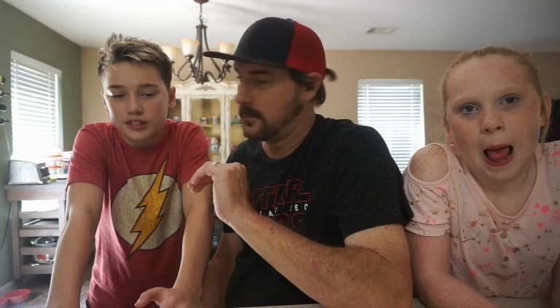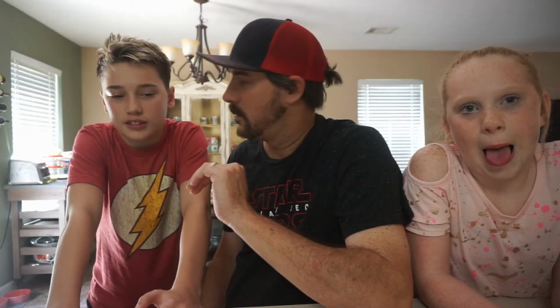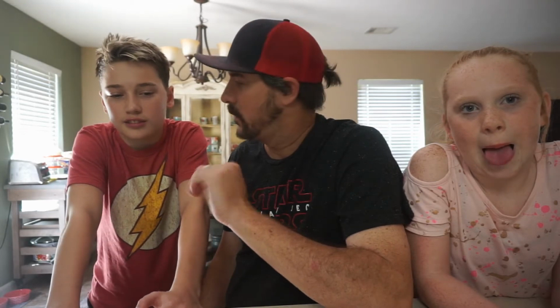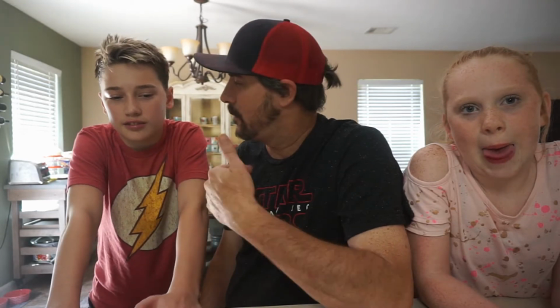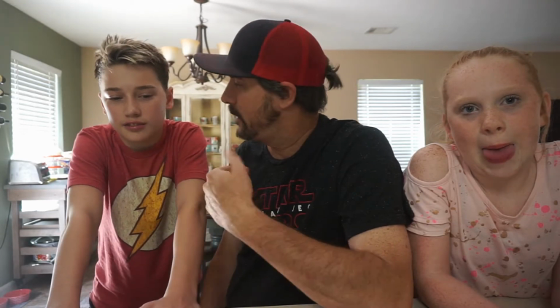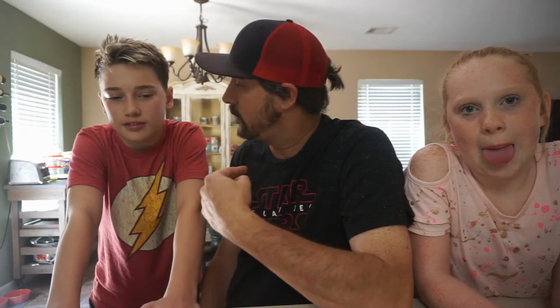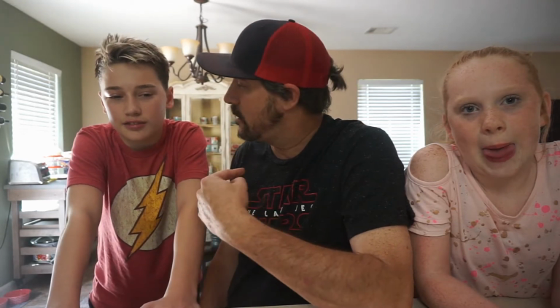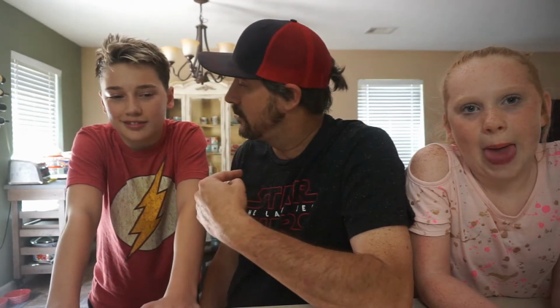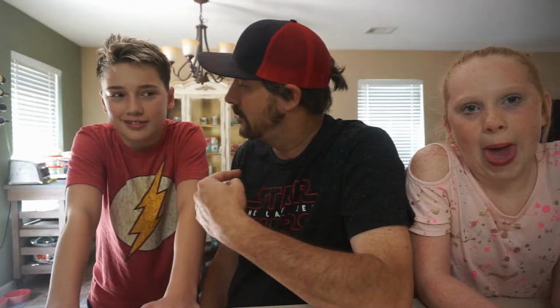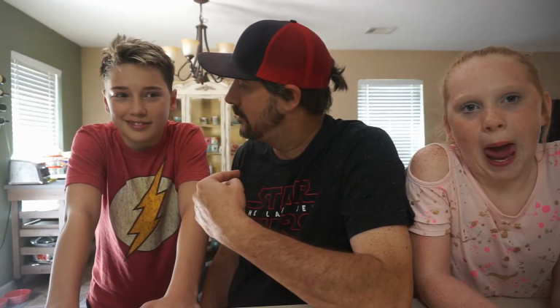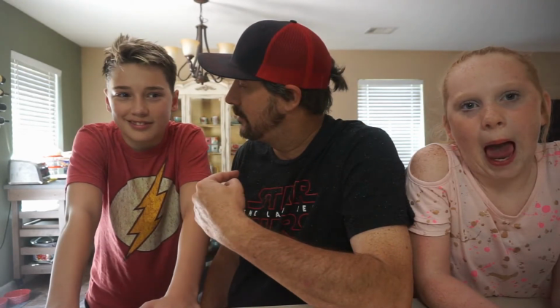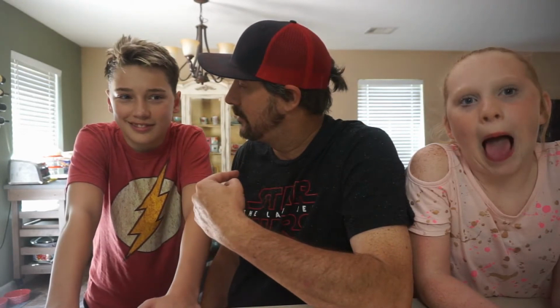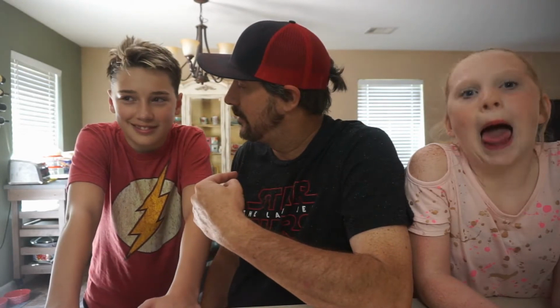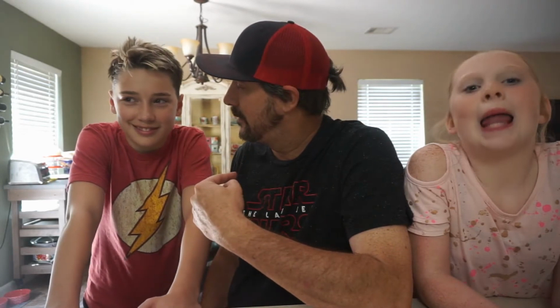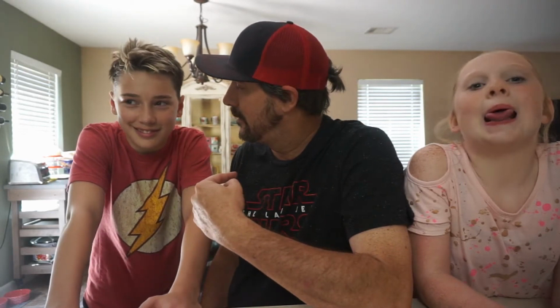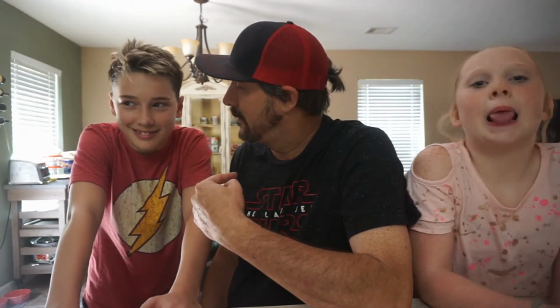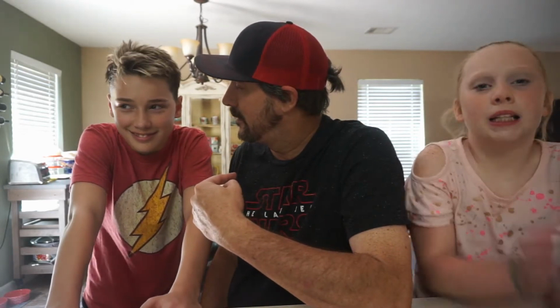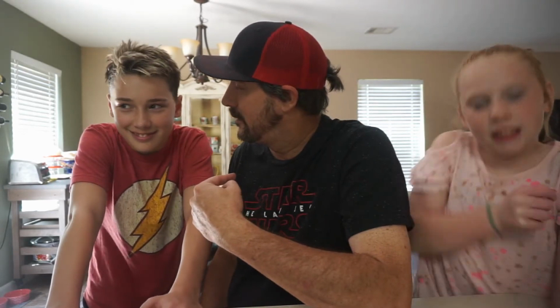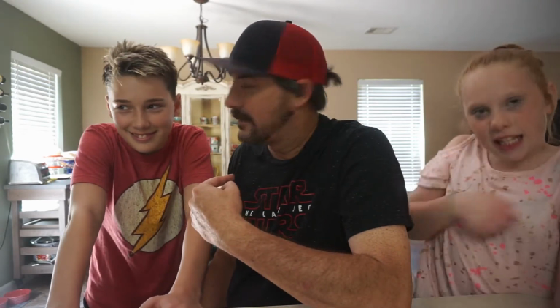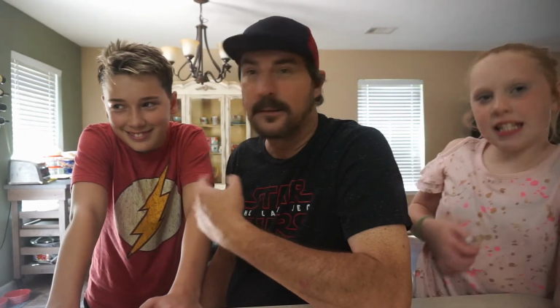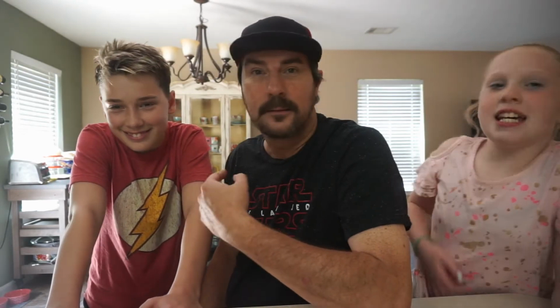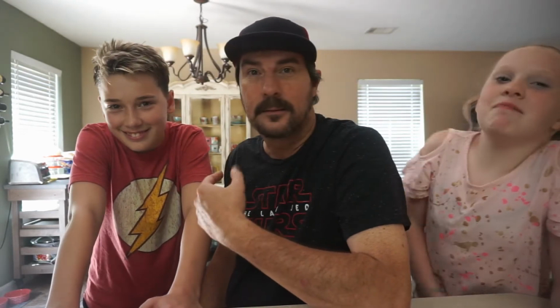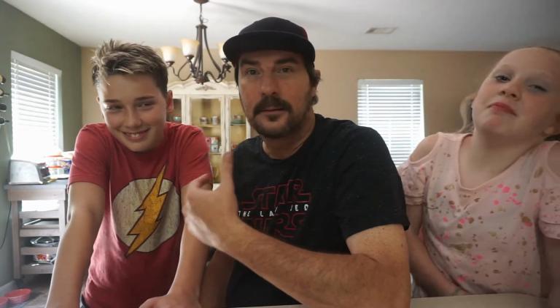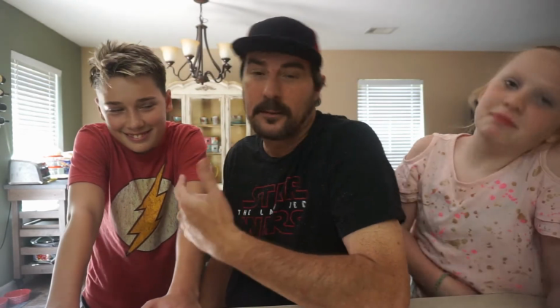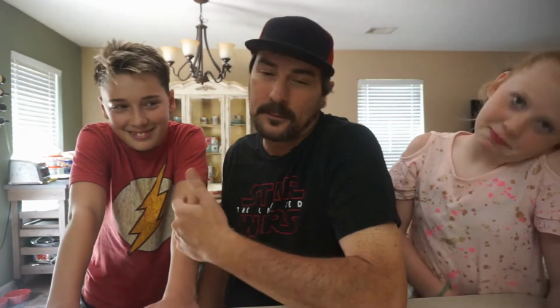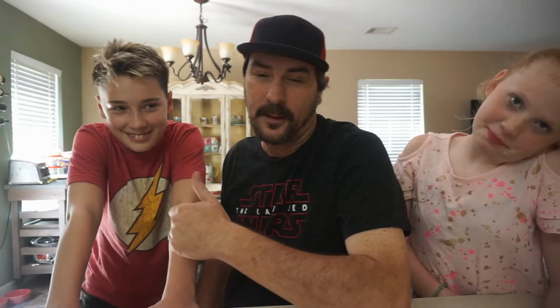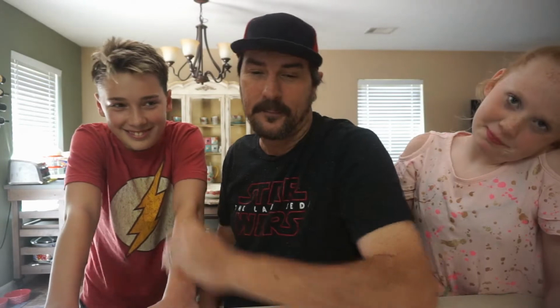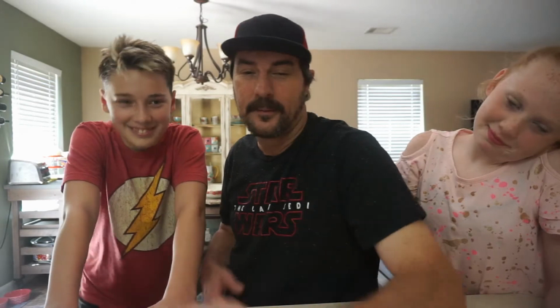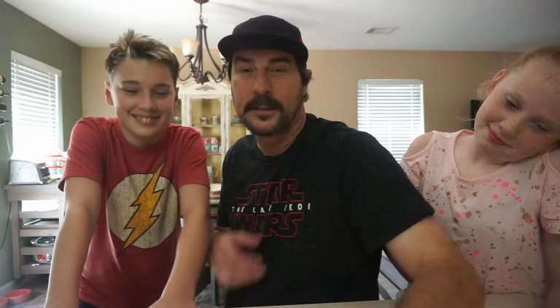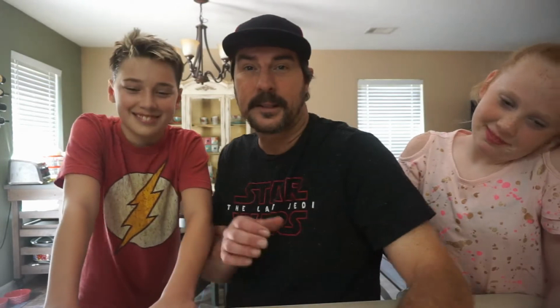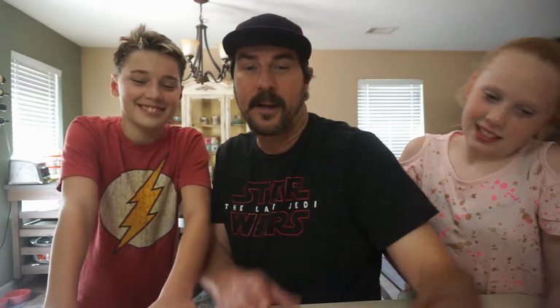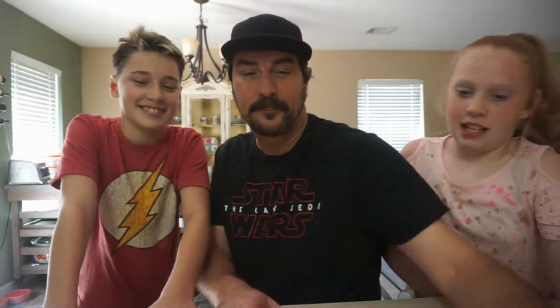You call me a Ding Dong? Yes, he did. Let's check them out.